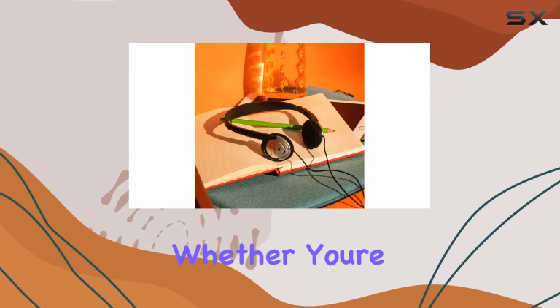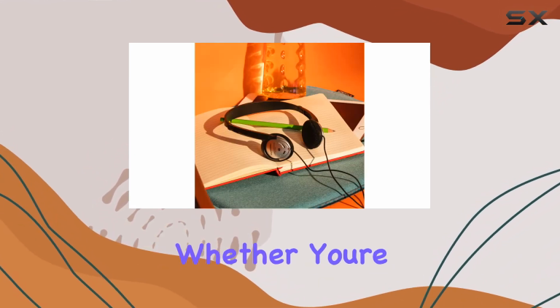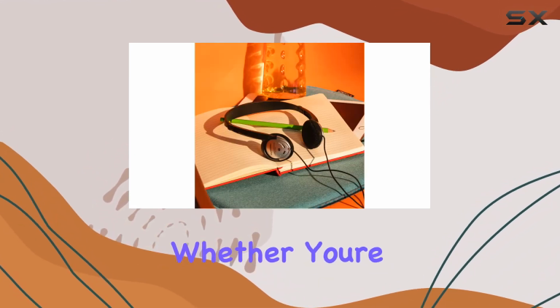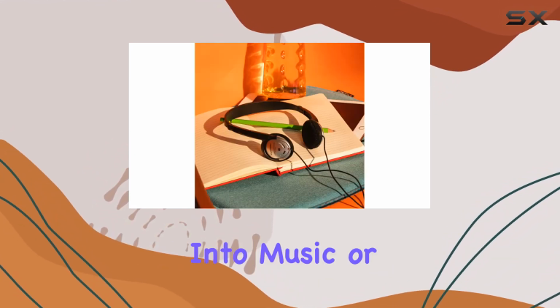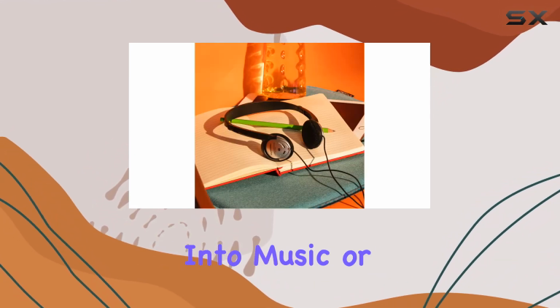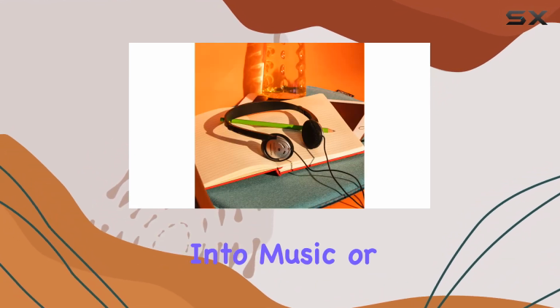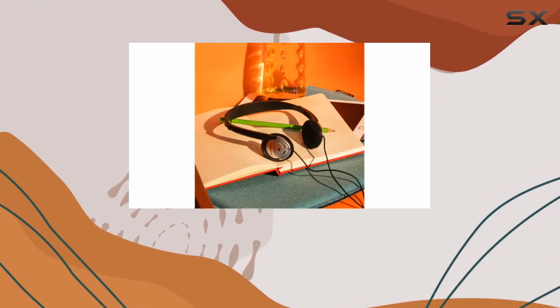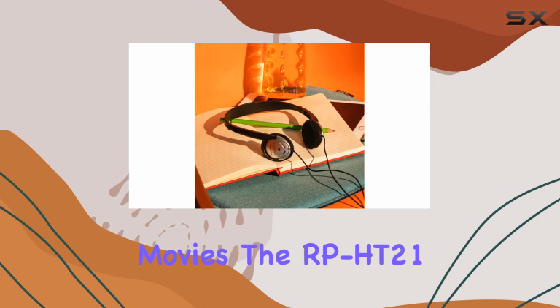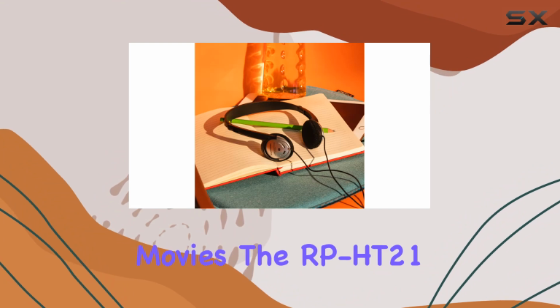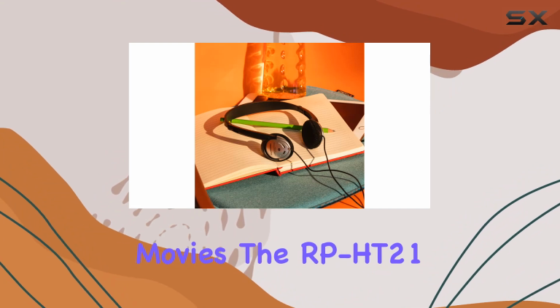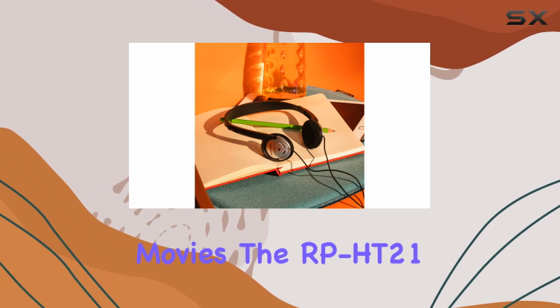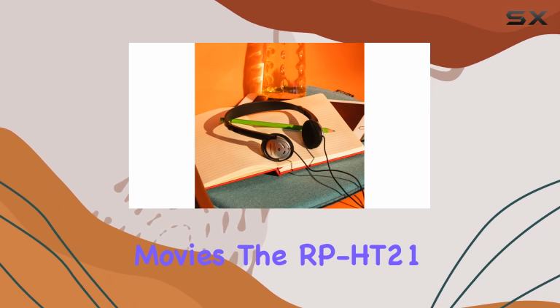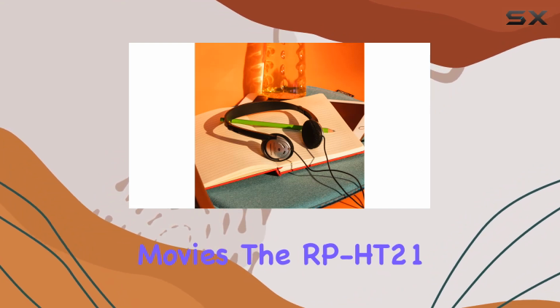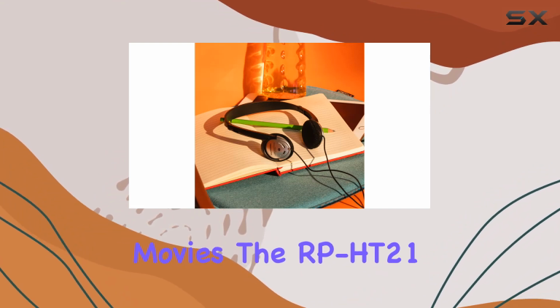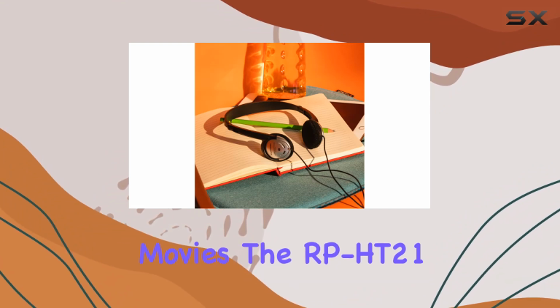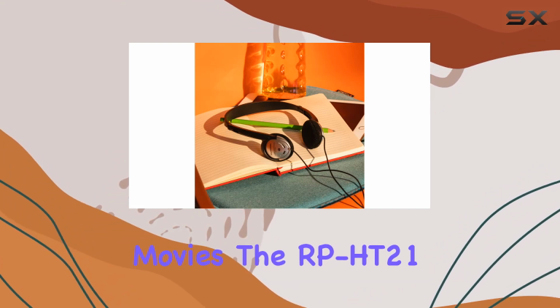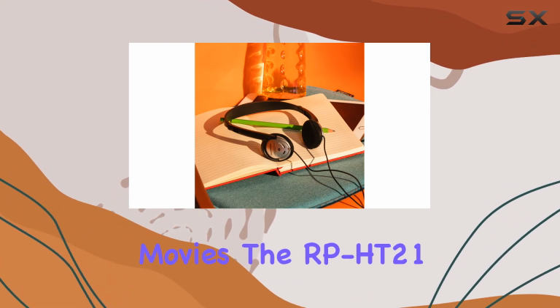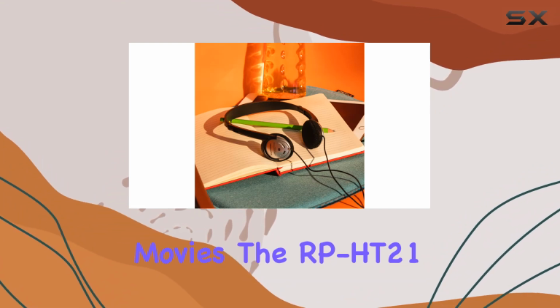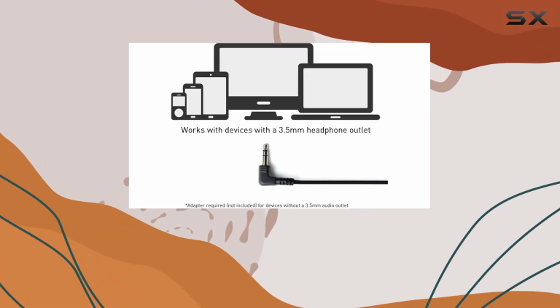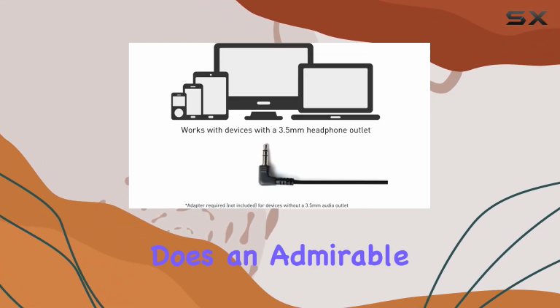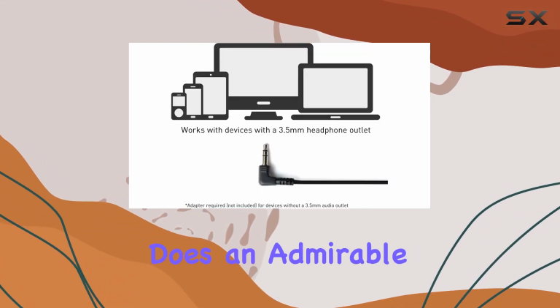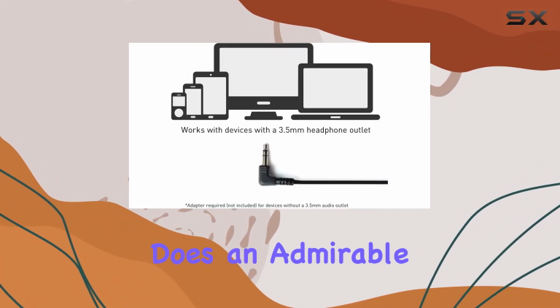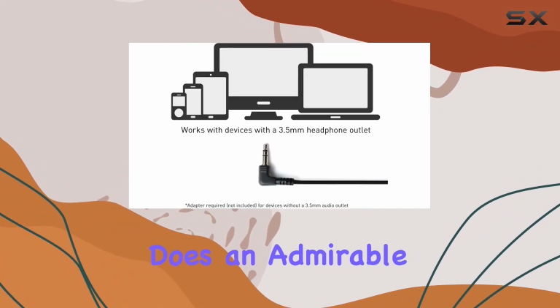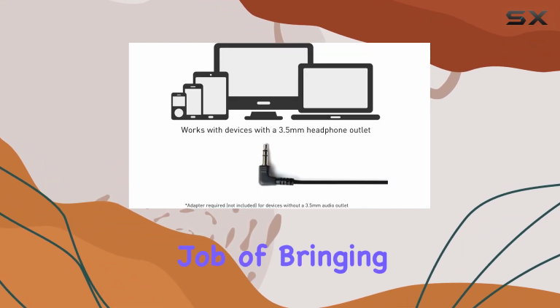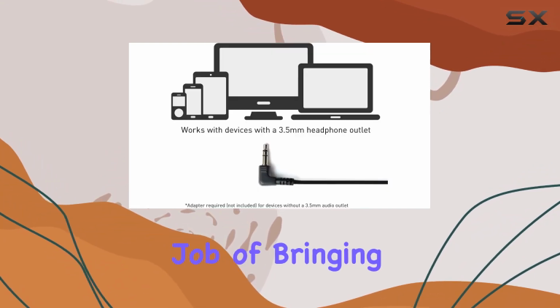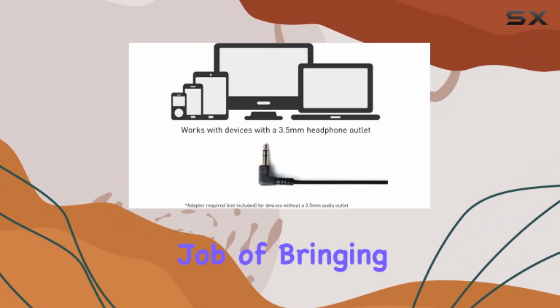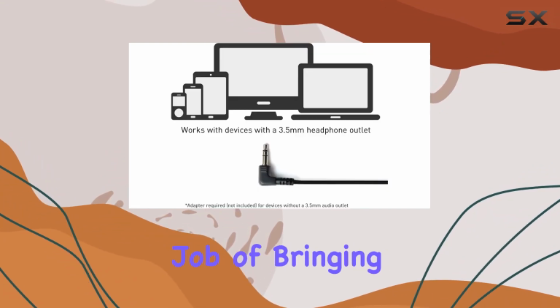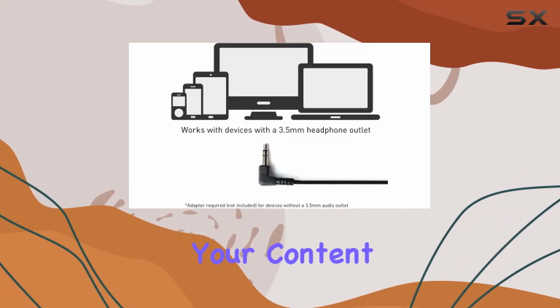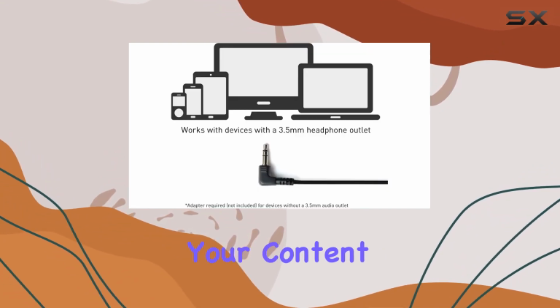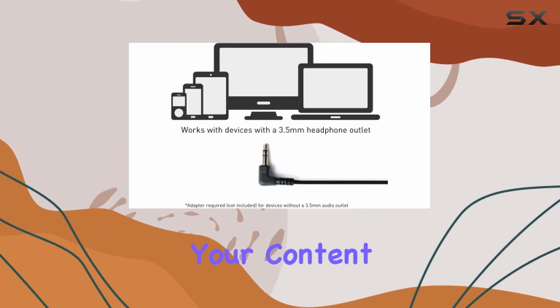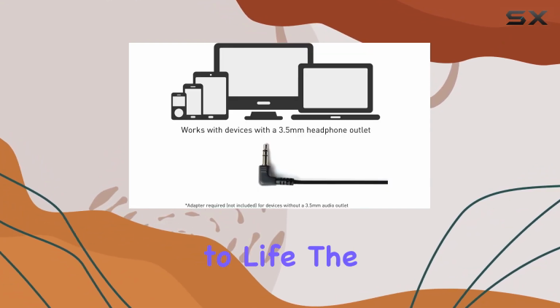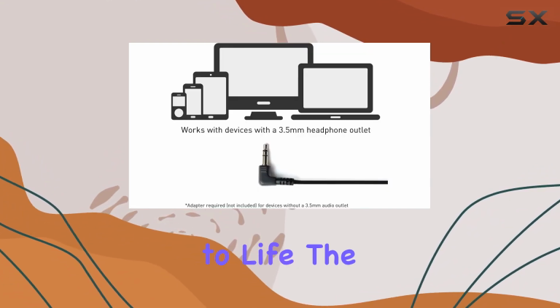Whether you're into music or movies, the RP-HT21 does an admirable job of bringing your content to life.